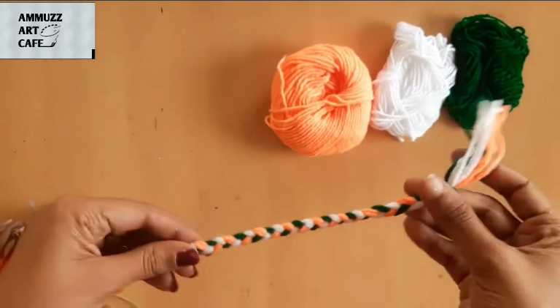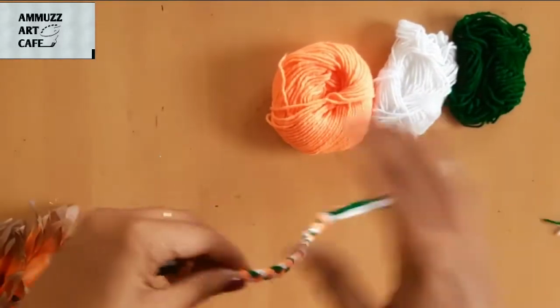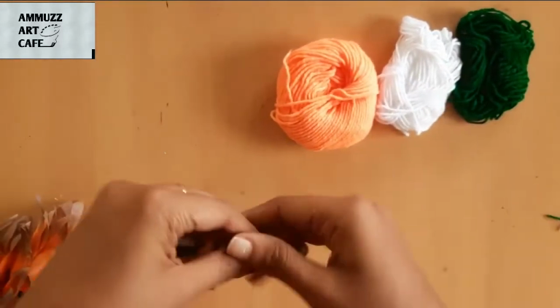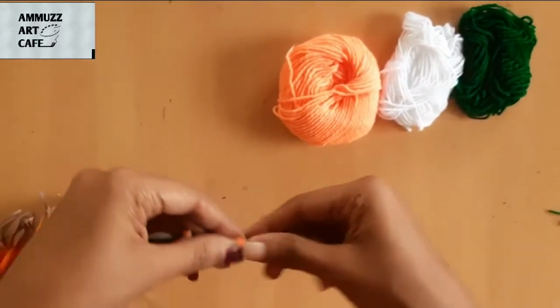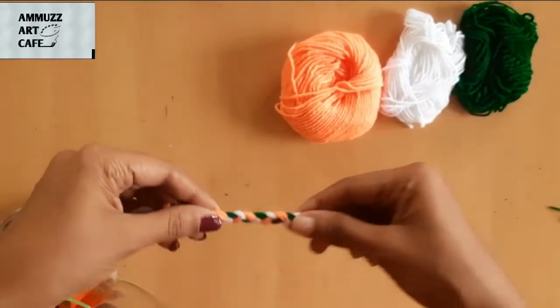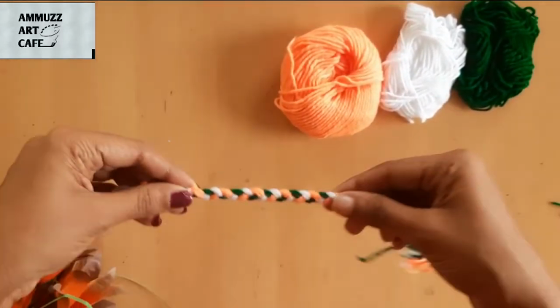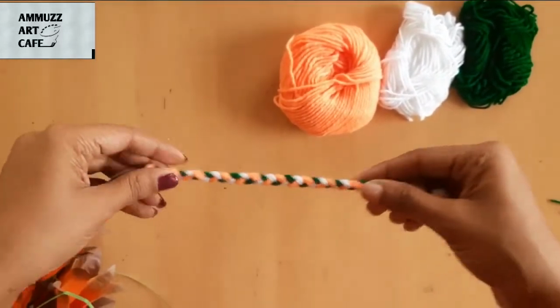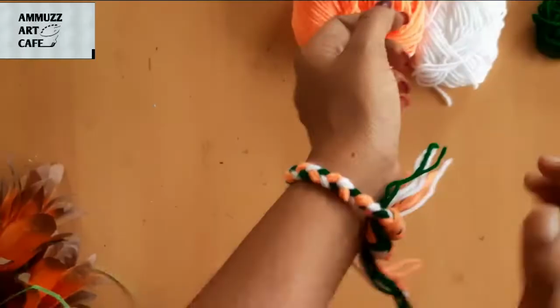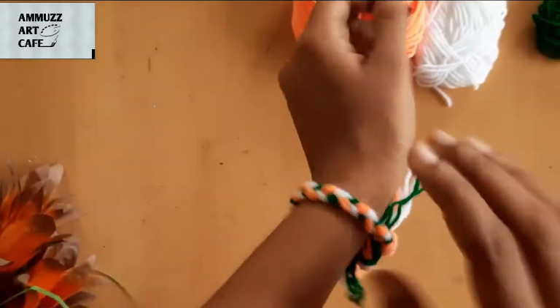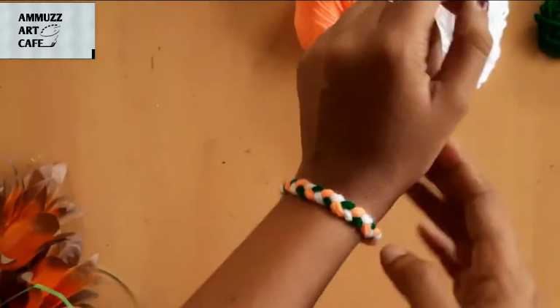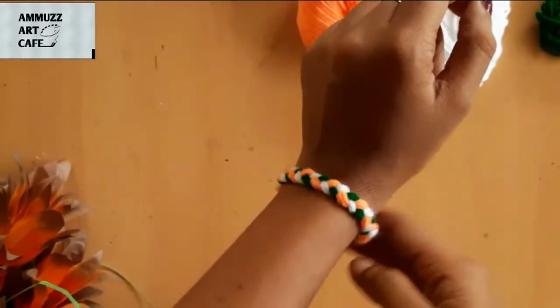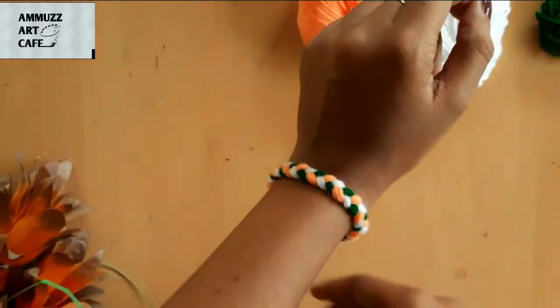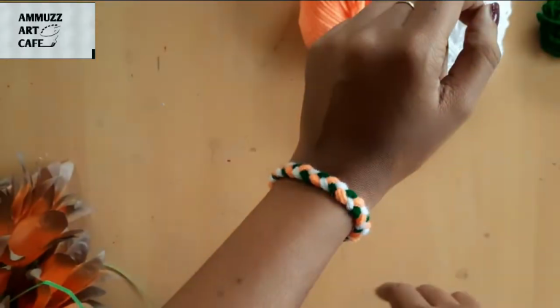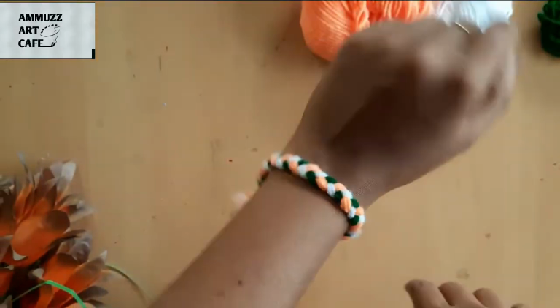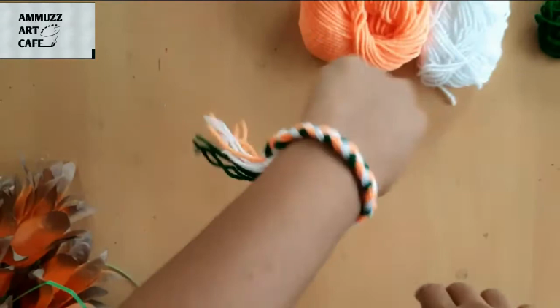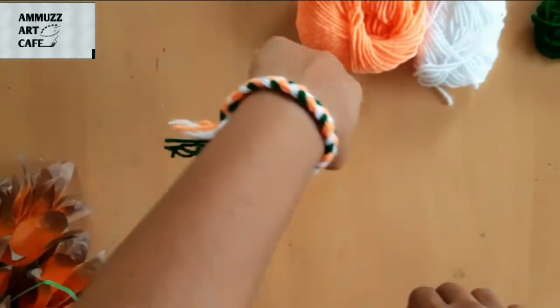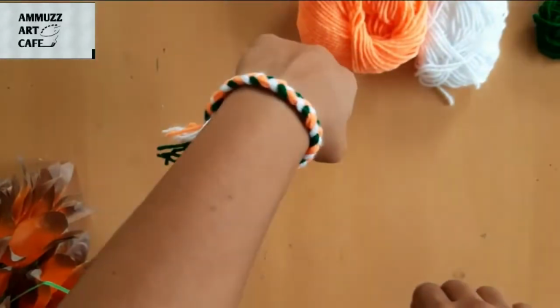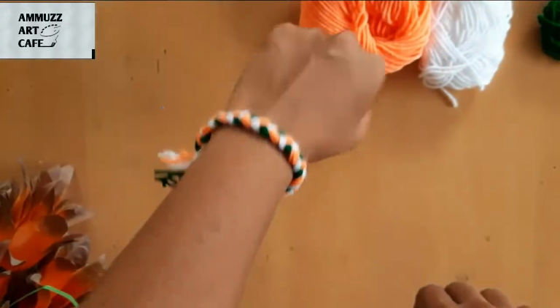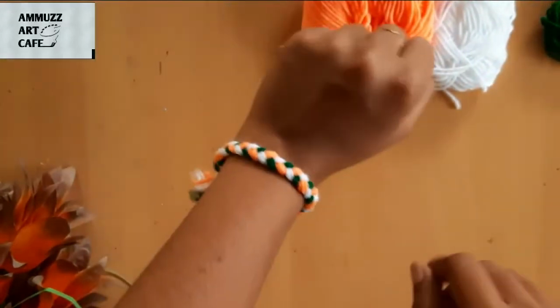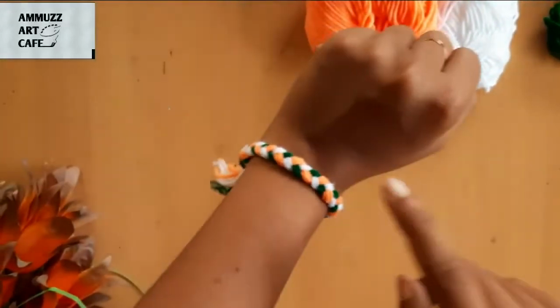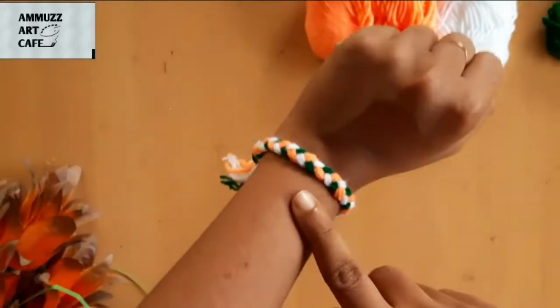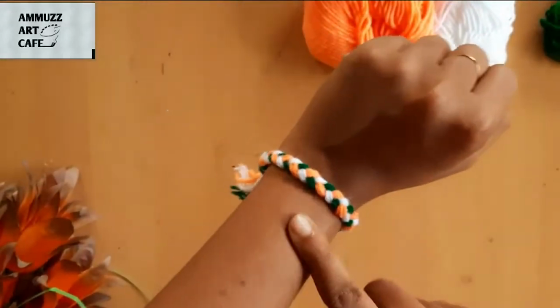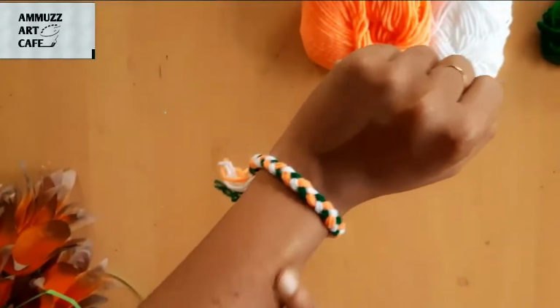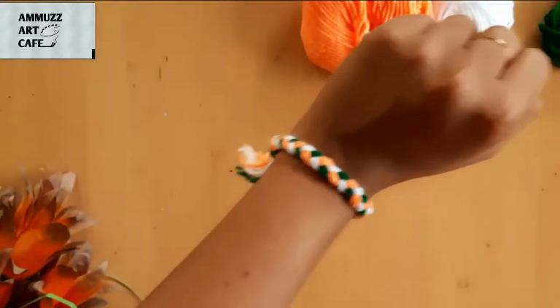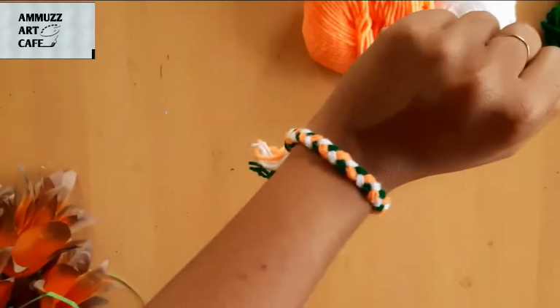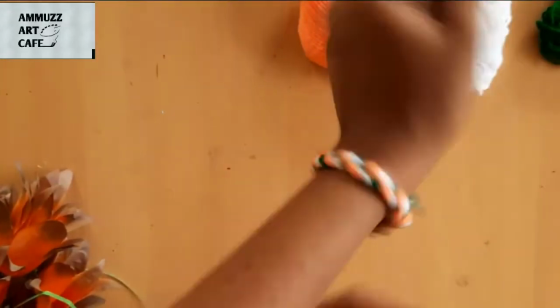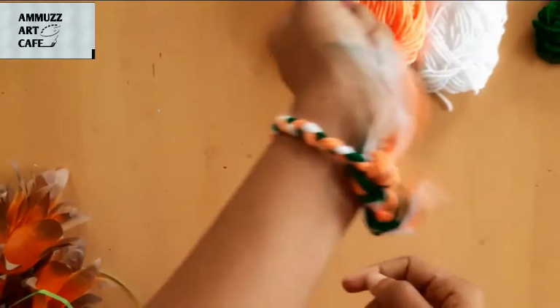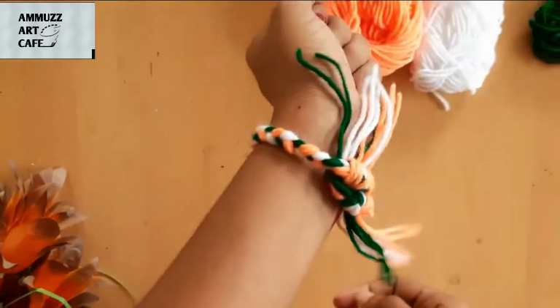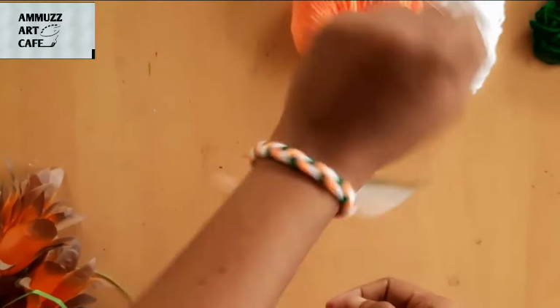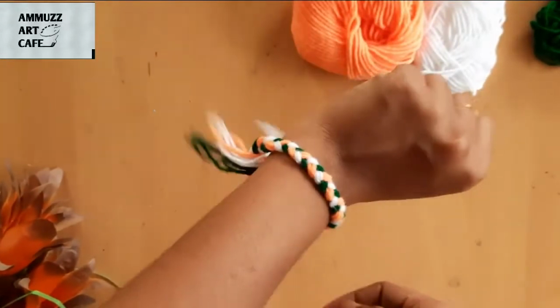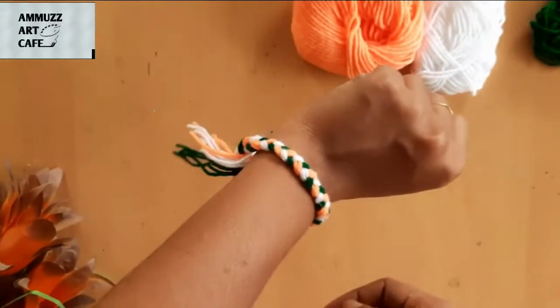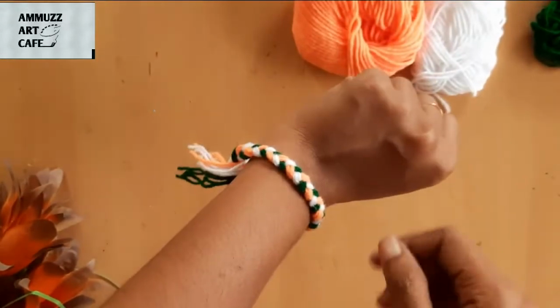Now we are ready with our Independence Day special Tri-Color wristband. That's why we are doing this.